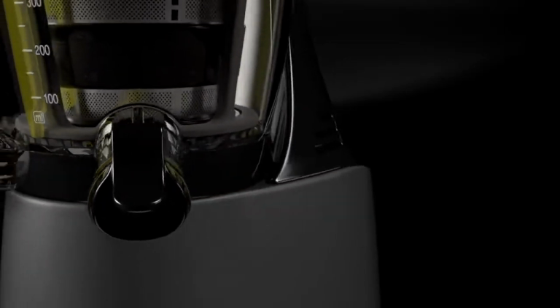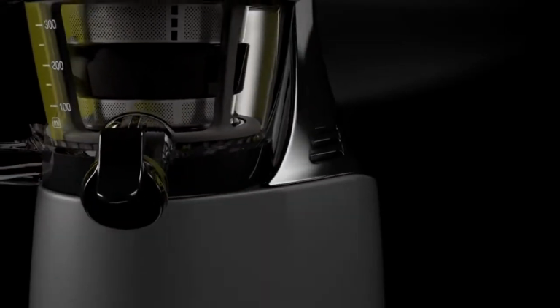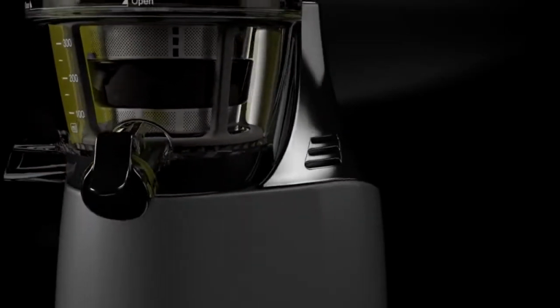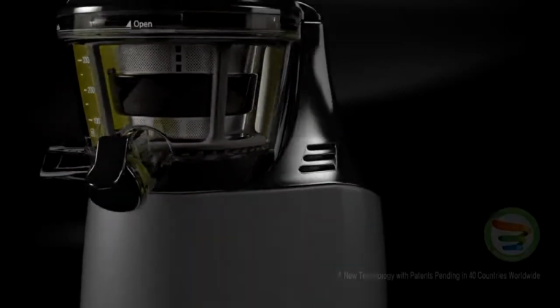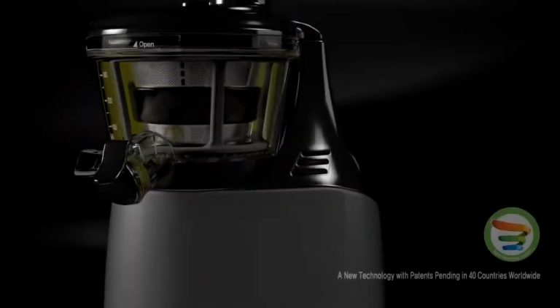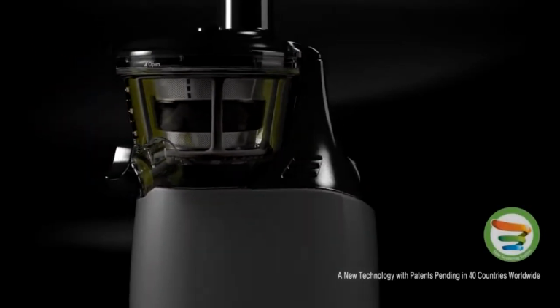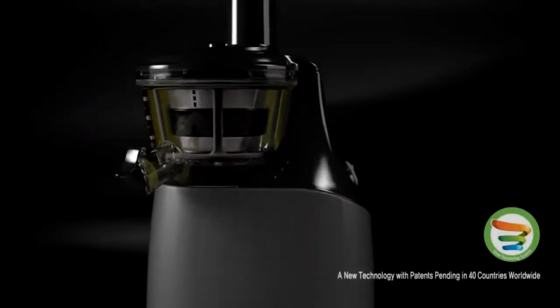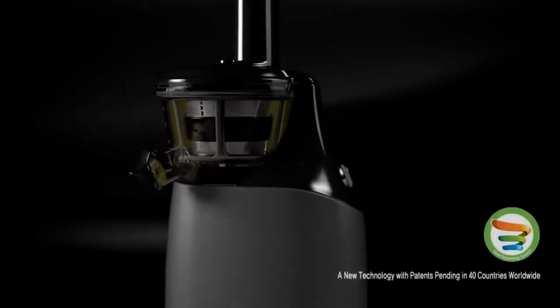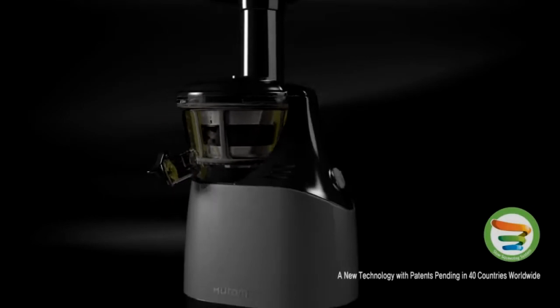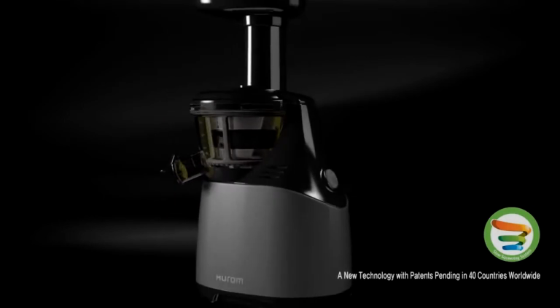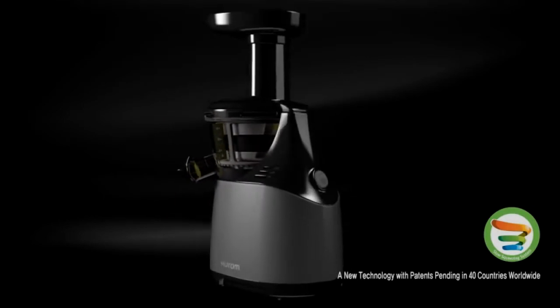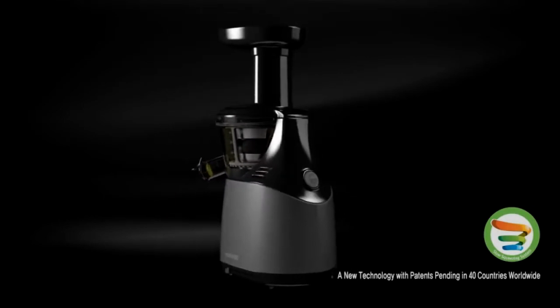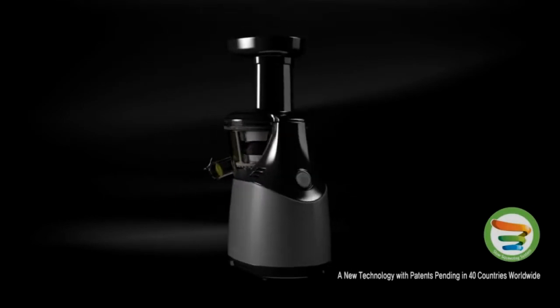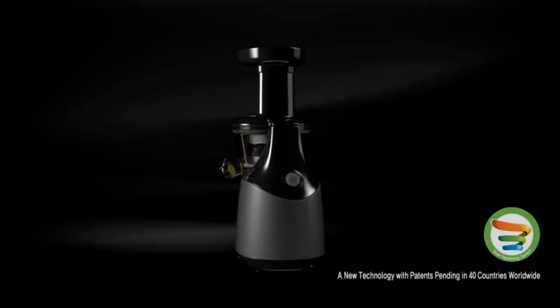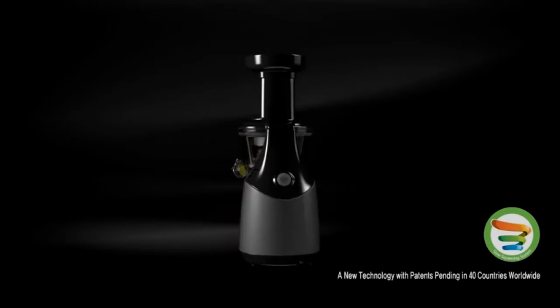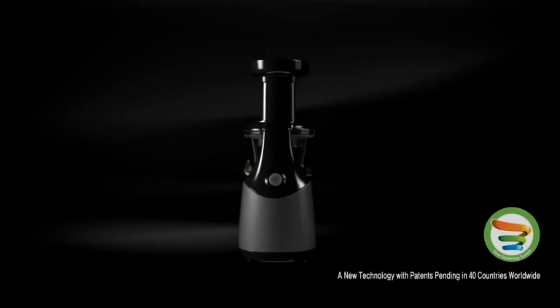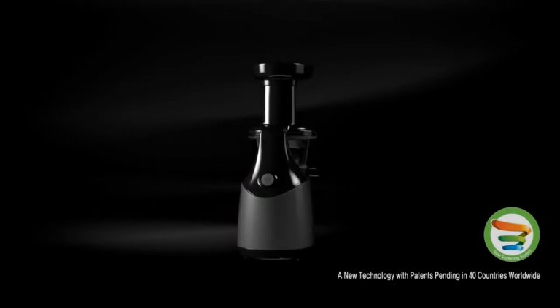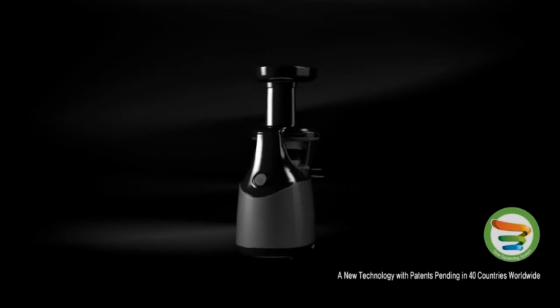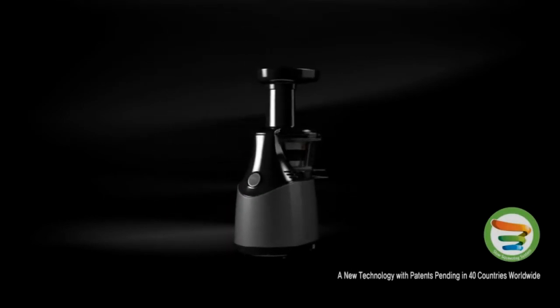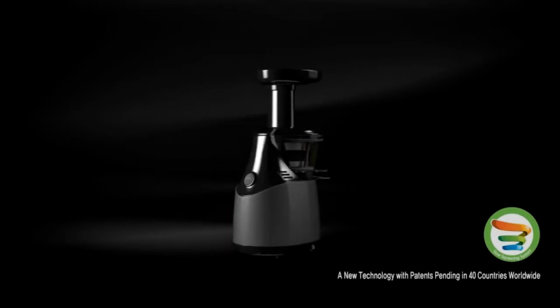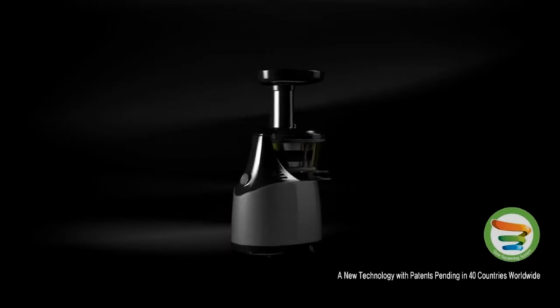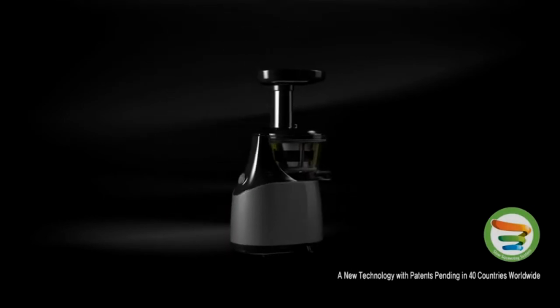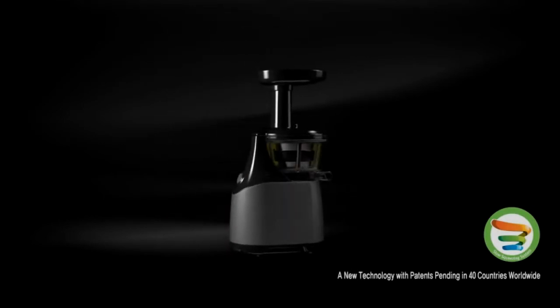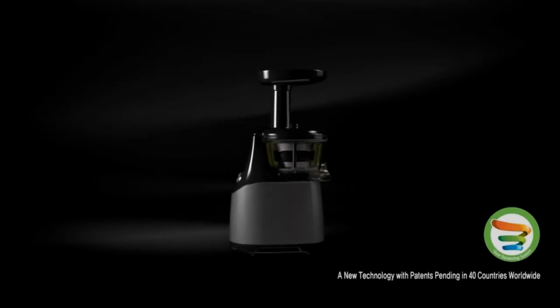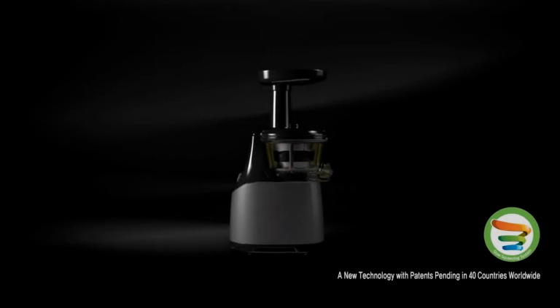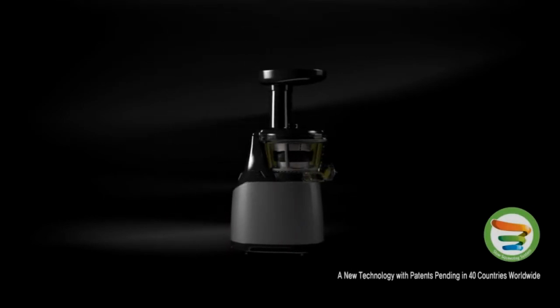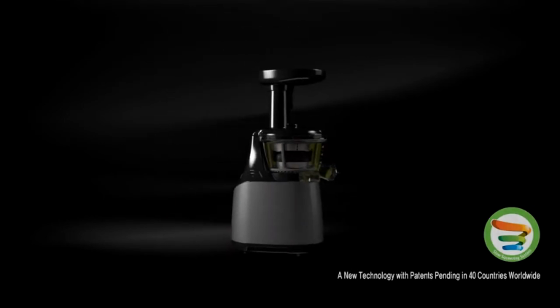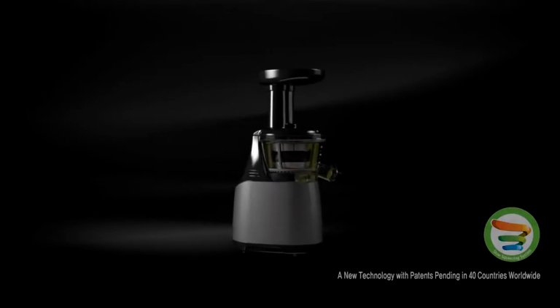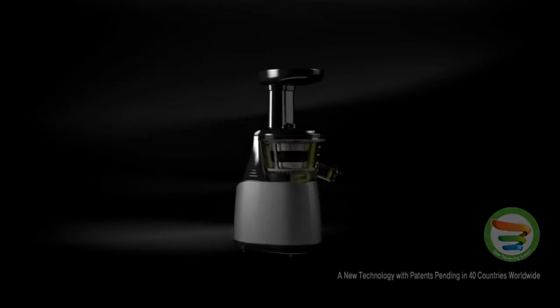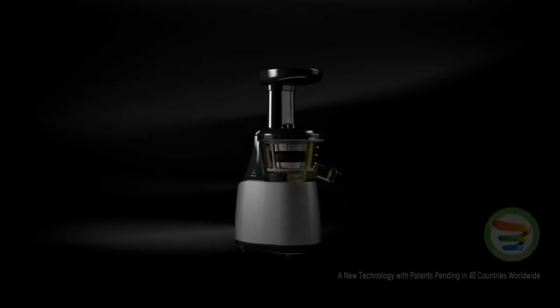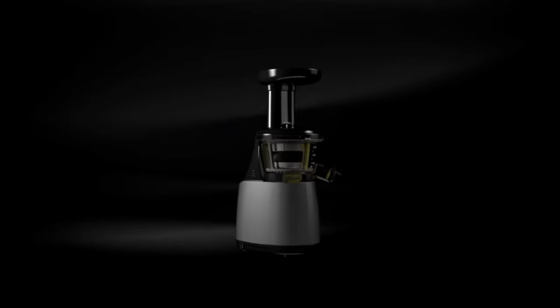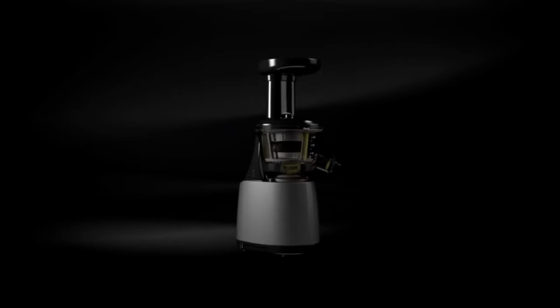Here's Hurom's slow squeeze system, a first of its kind, patented new extraction technology. And now let's take a closer look at it.